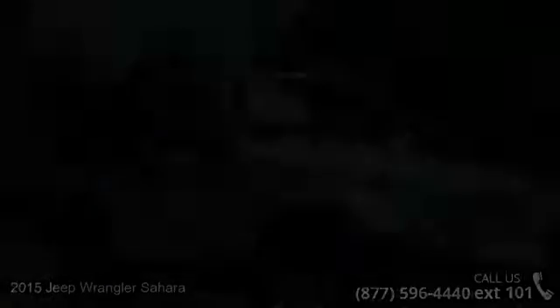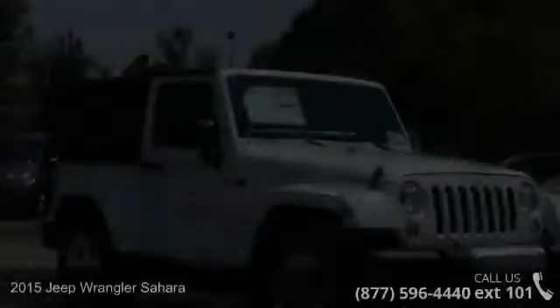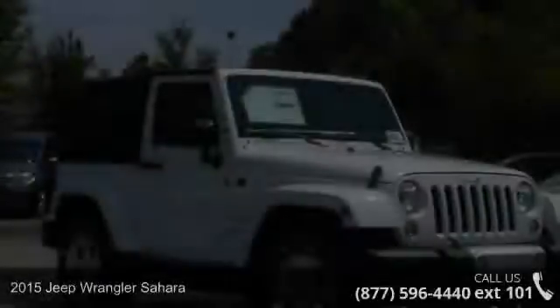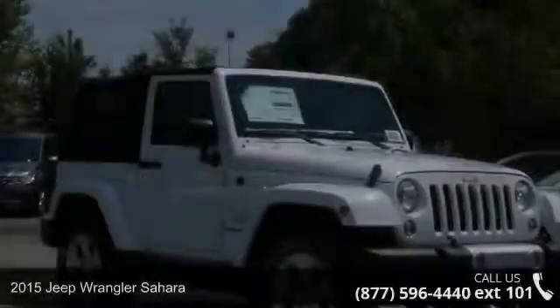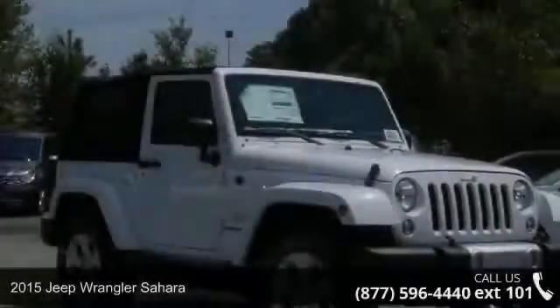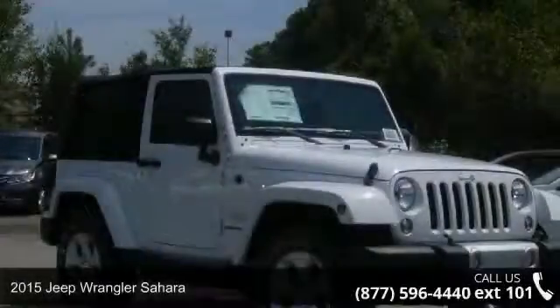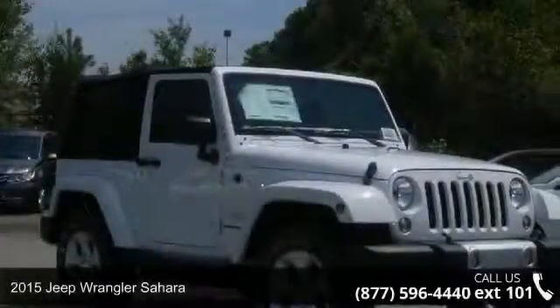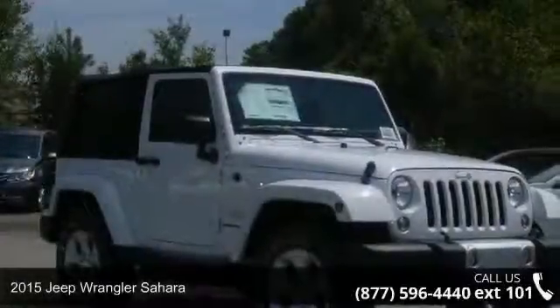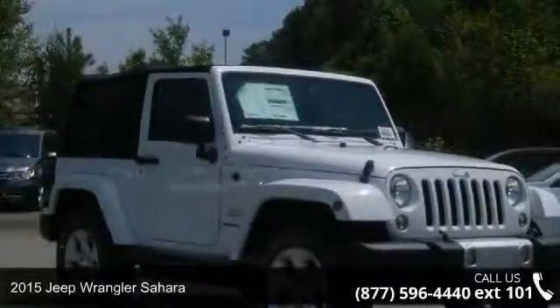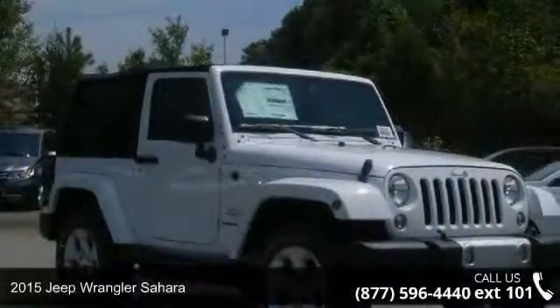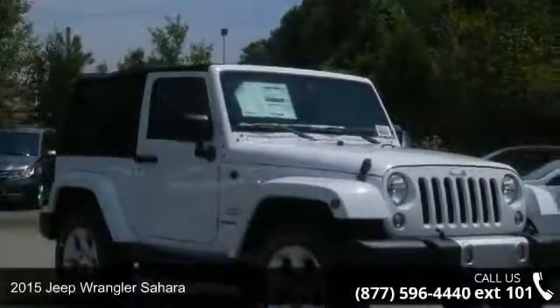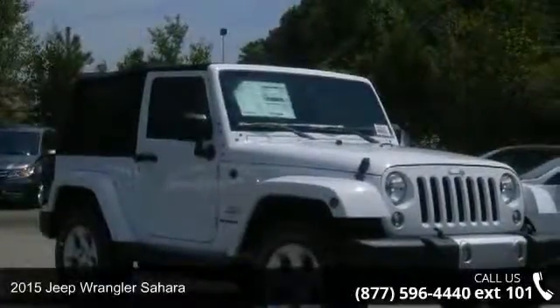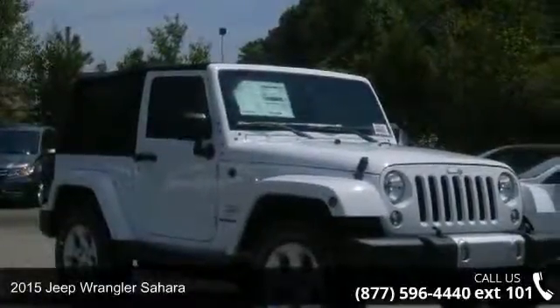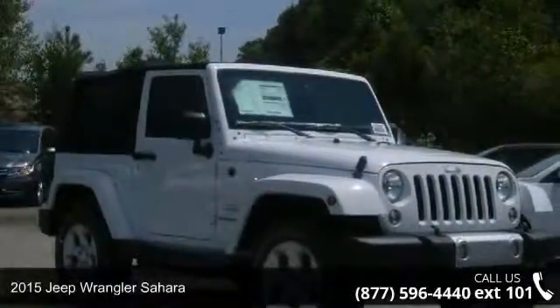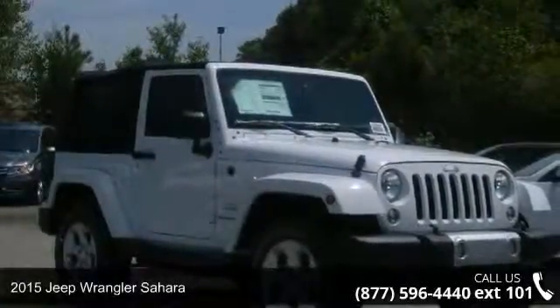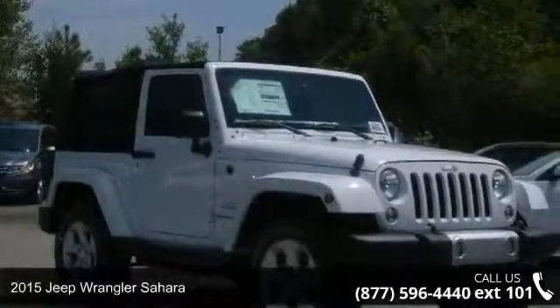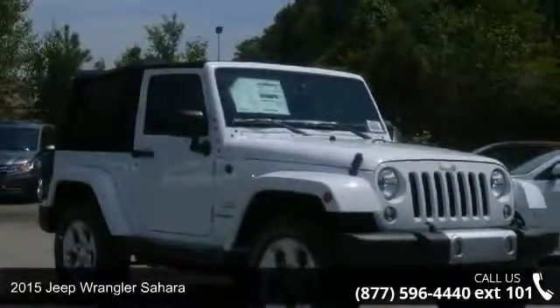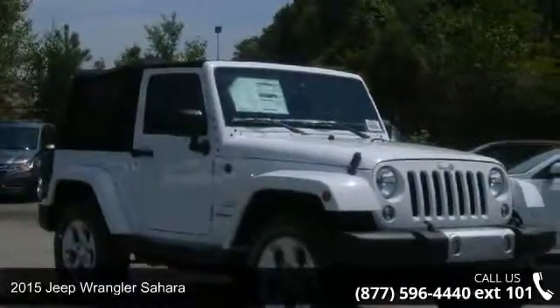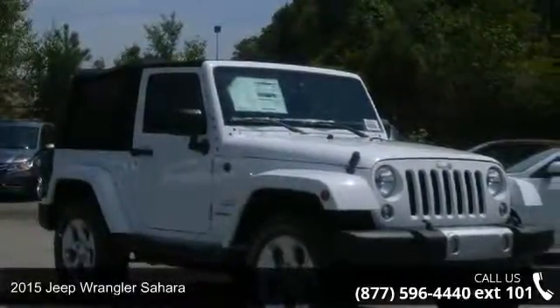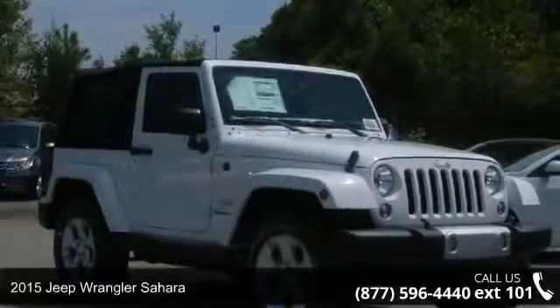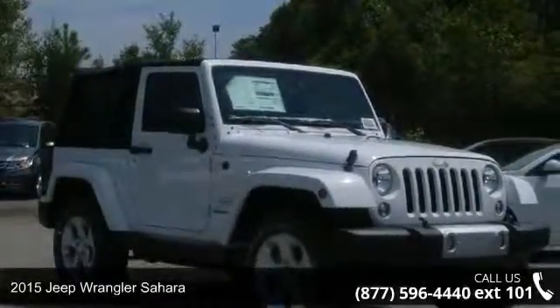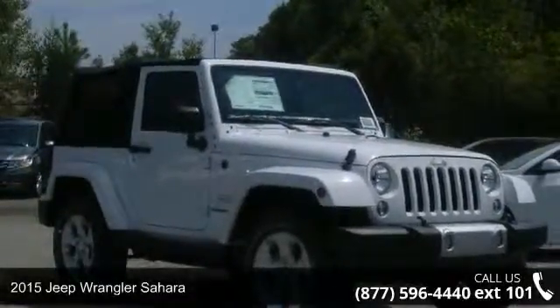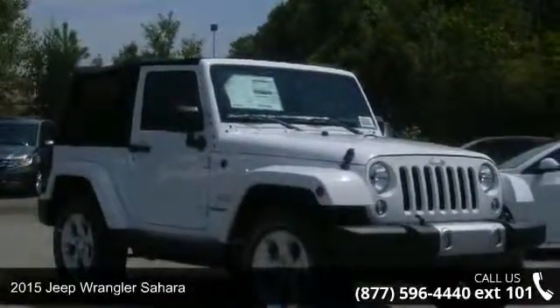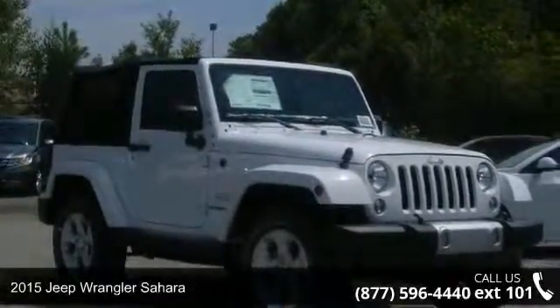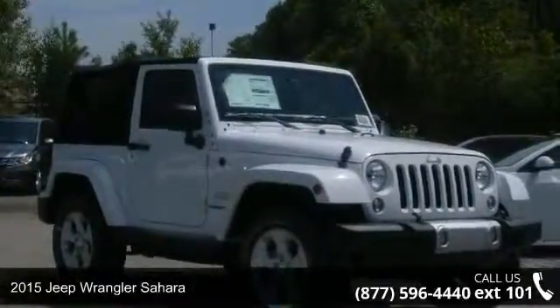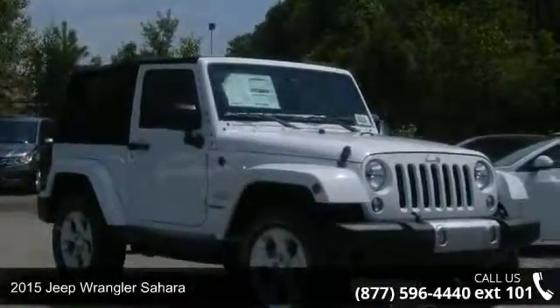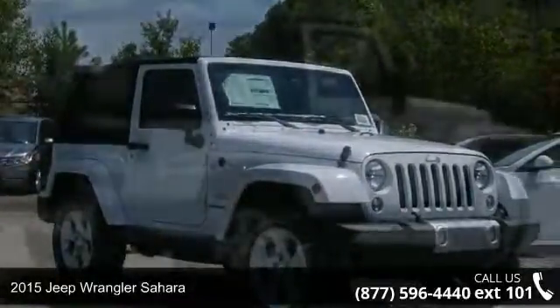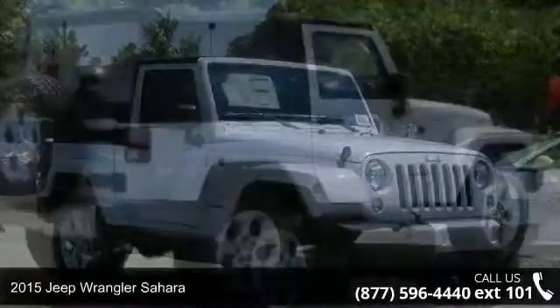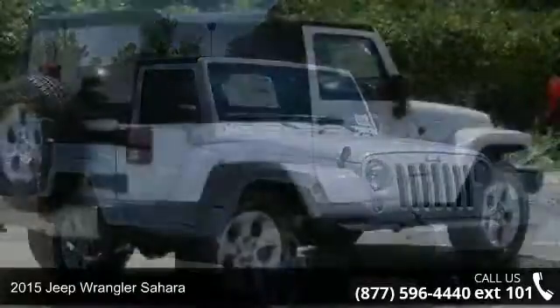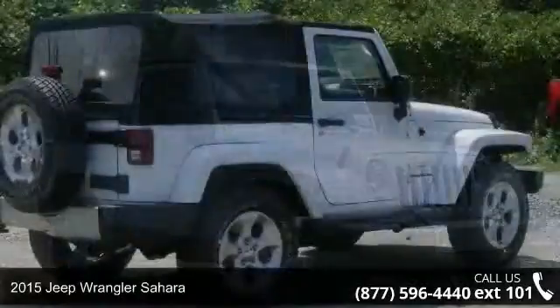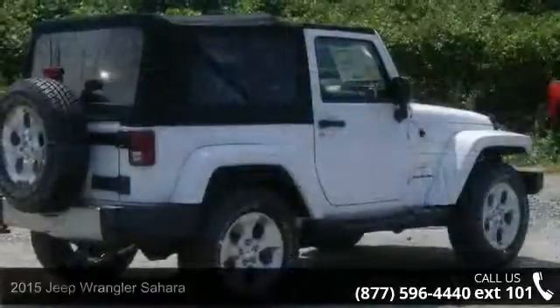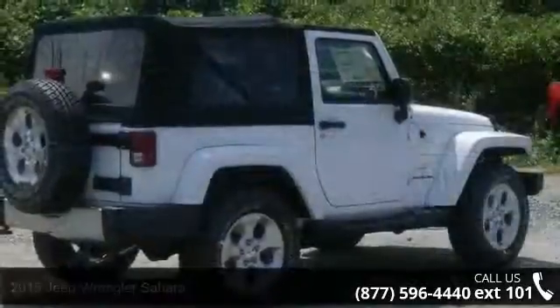Arrive in style with this 2015 Jeep Wrangler Sahara. This may be the set of wheels you've been looking for.